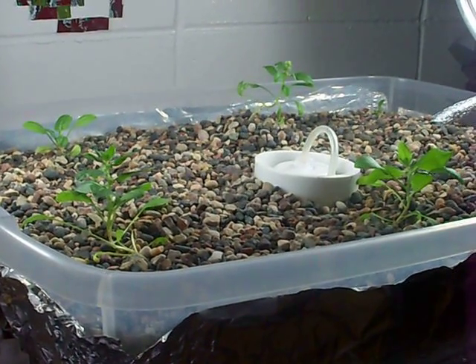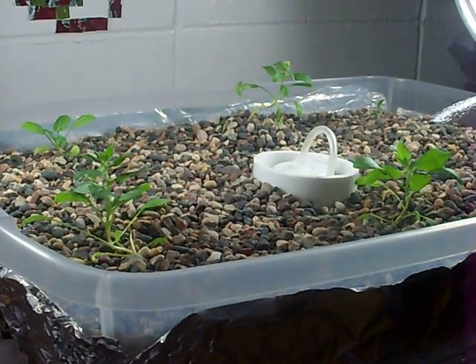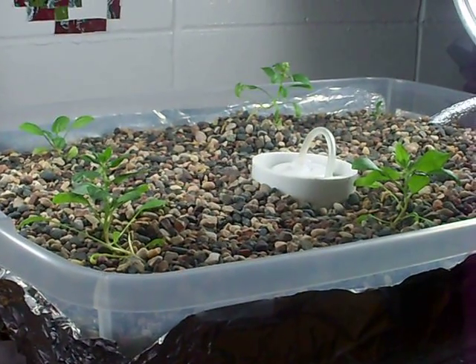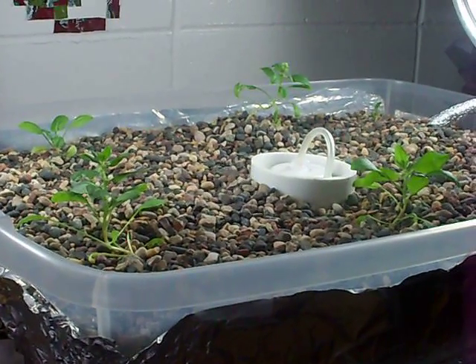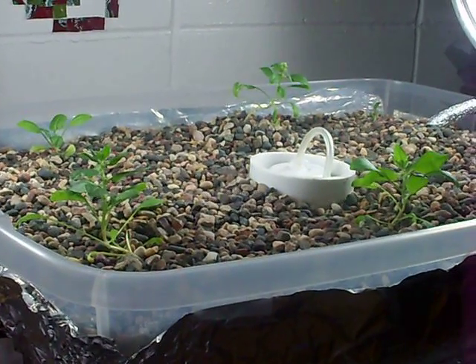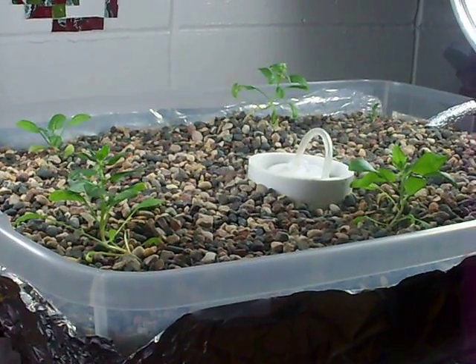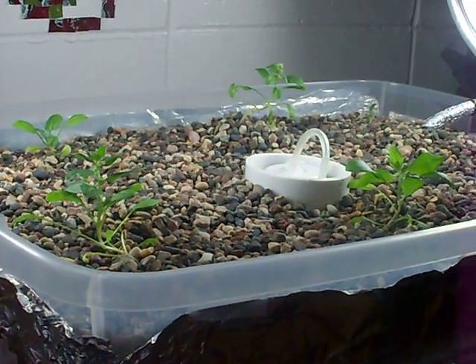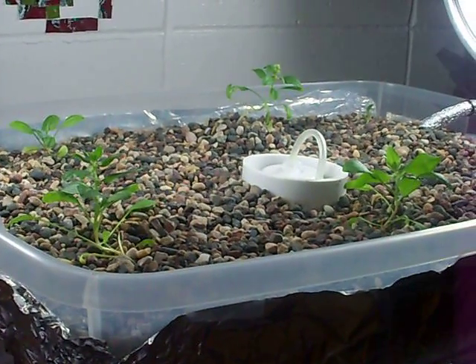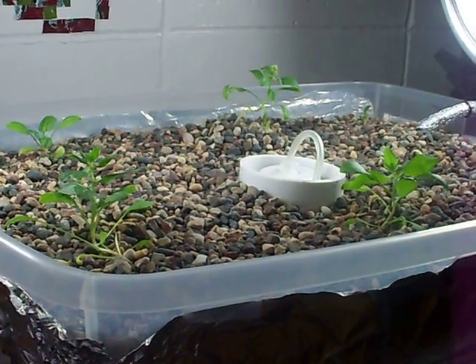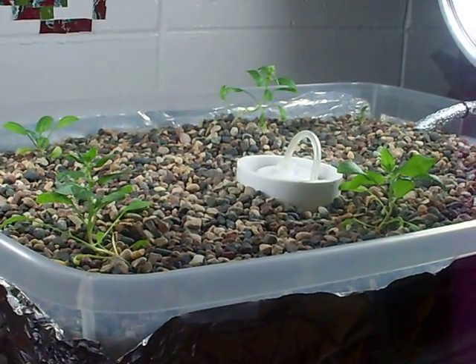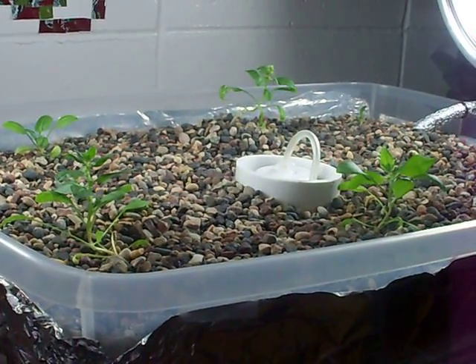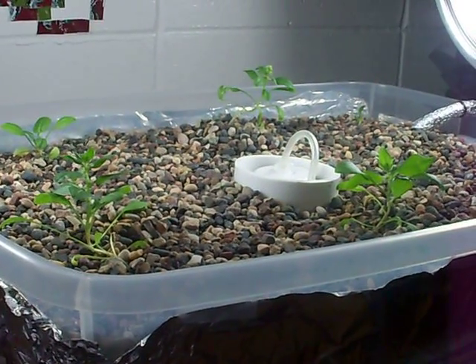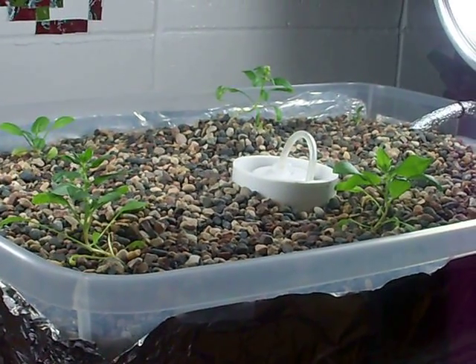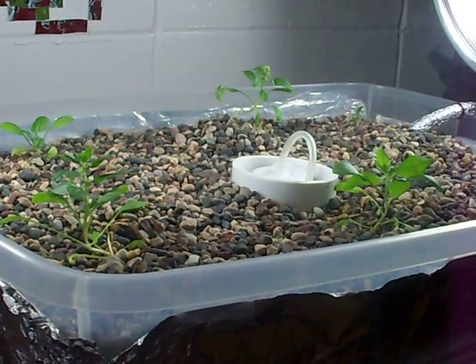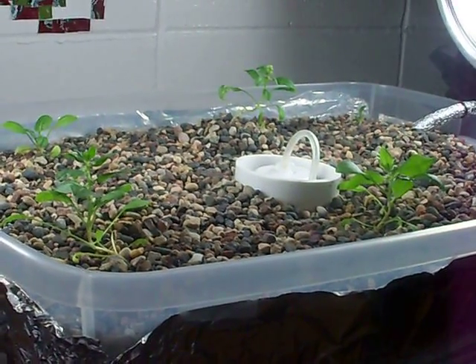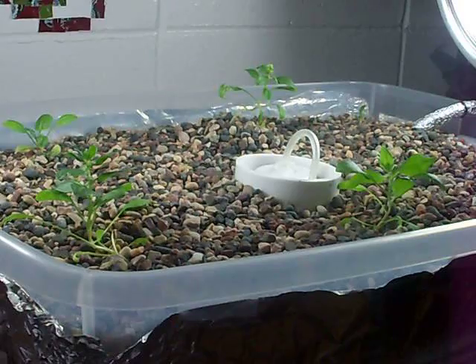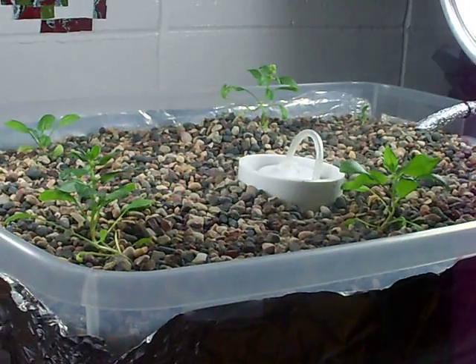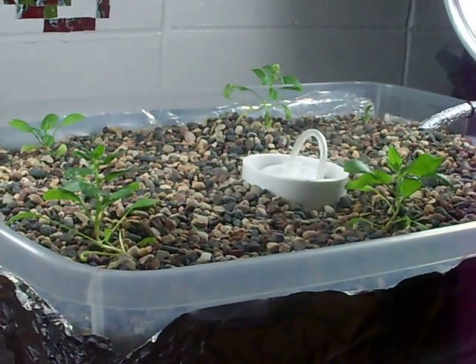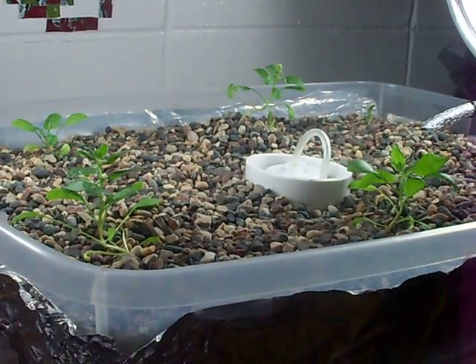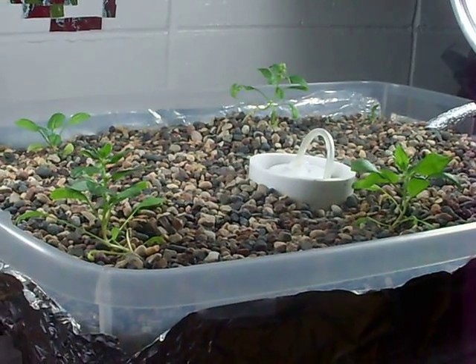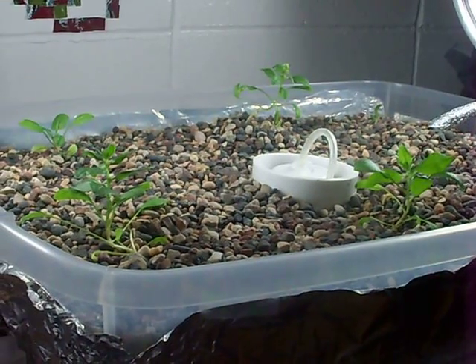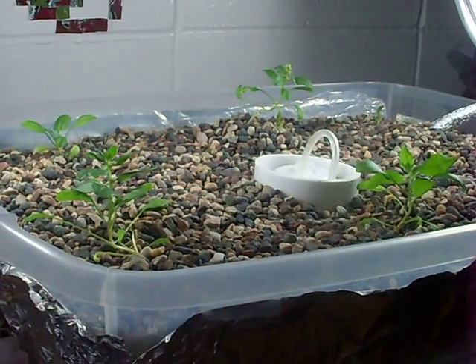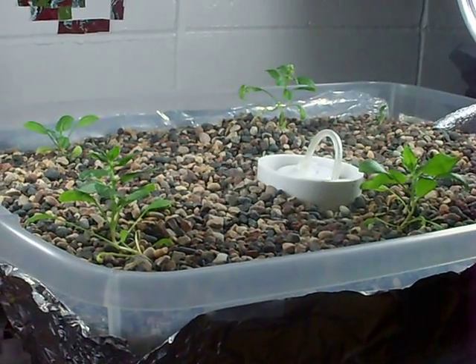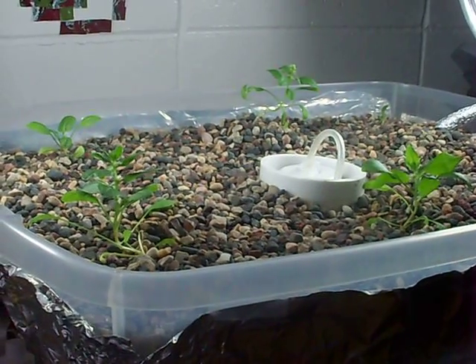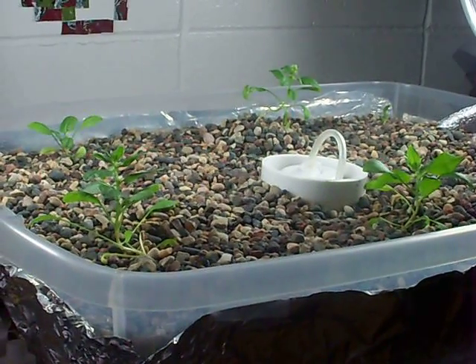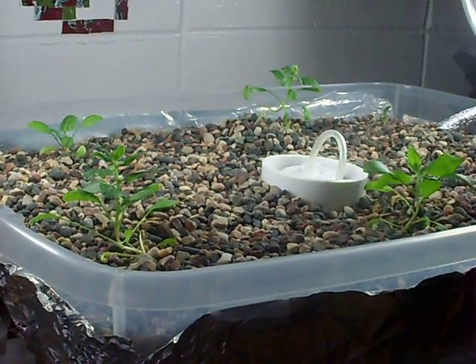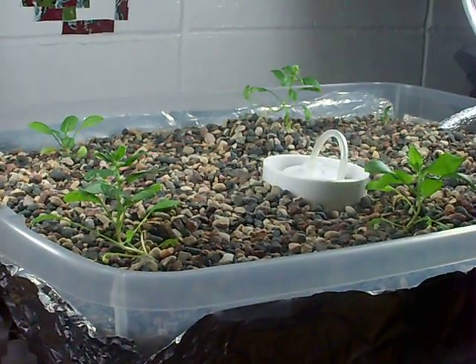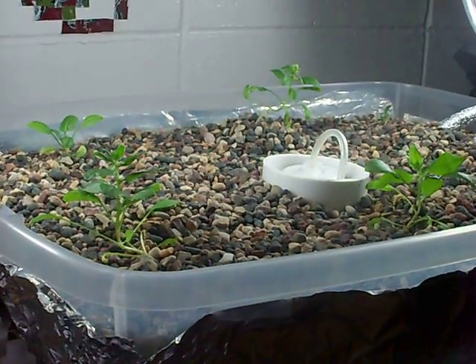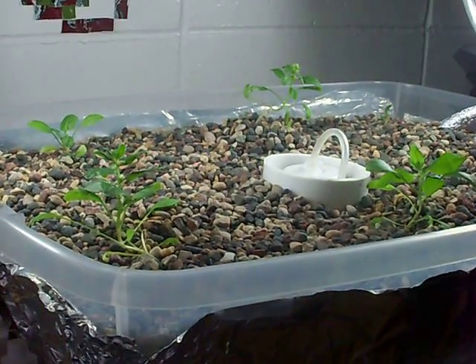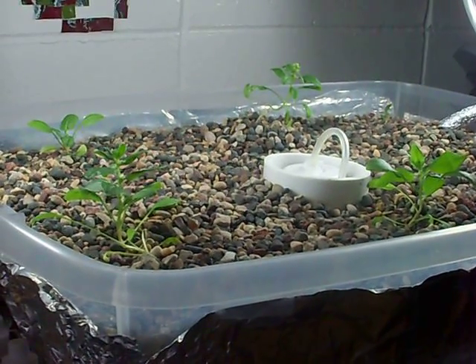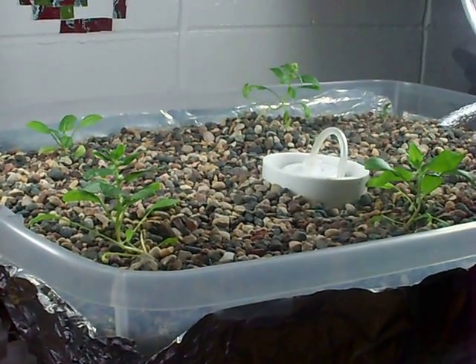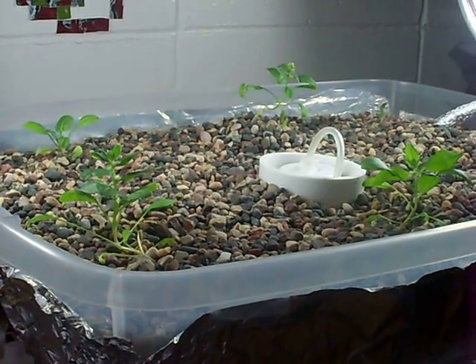This is my aquaponics system in my dorm room in college.